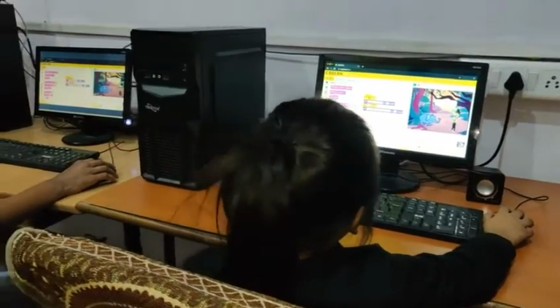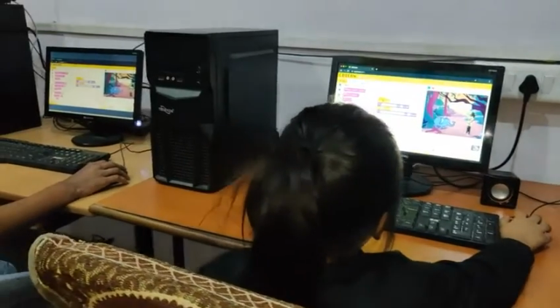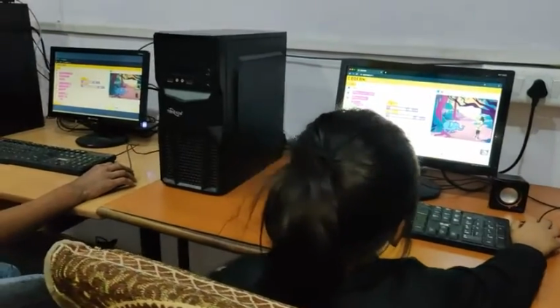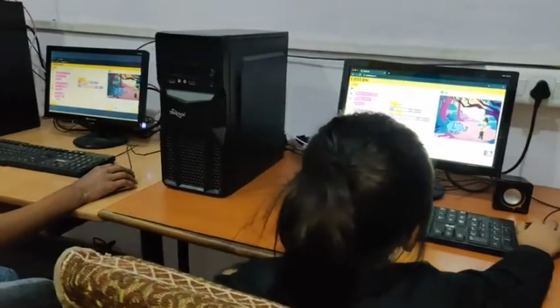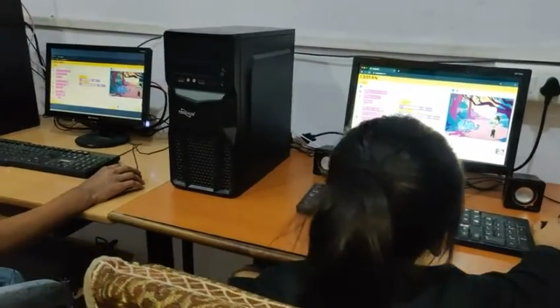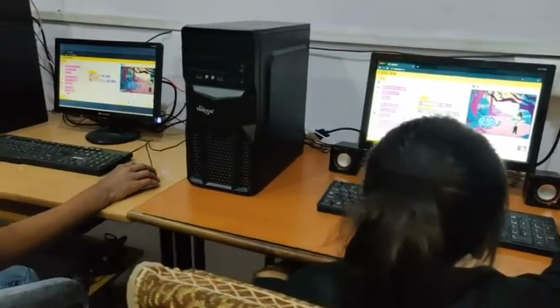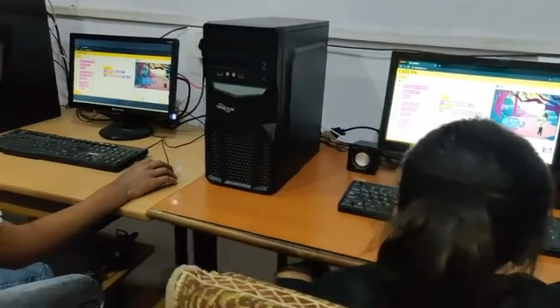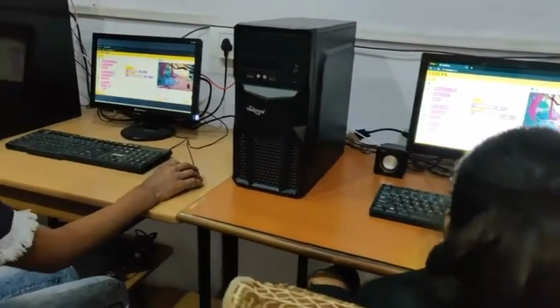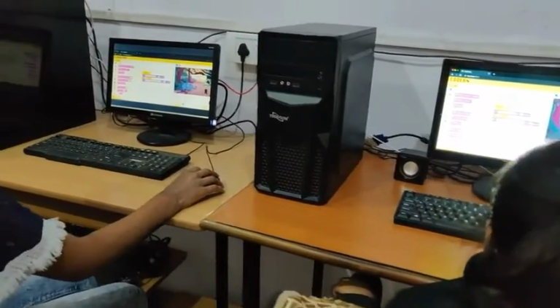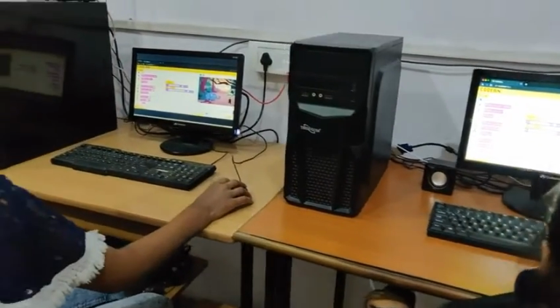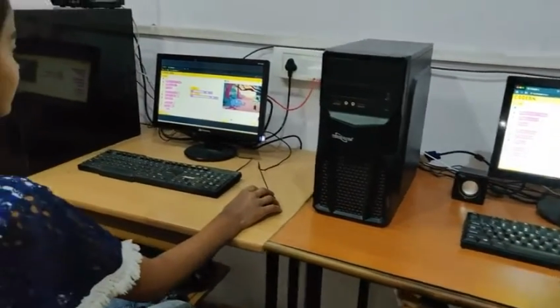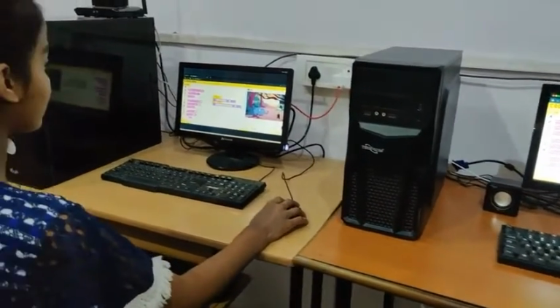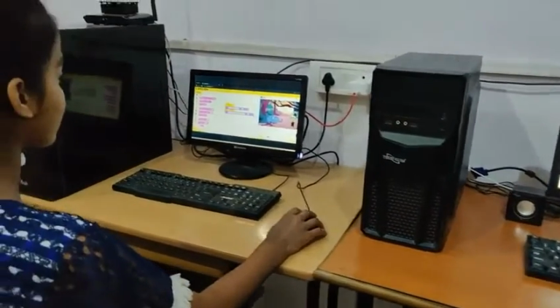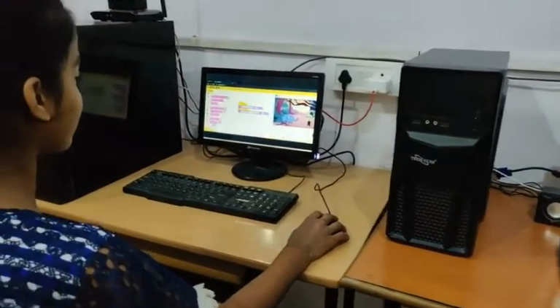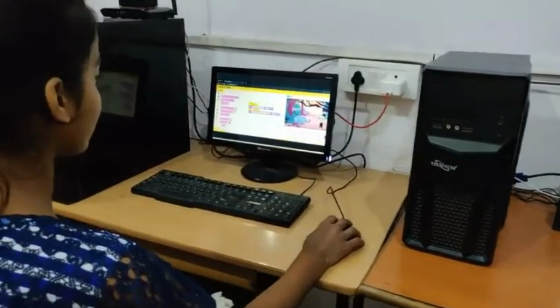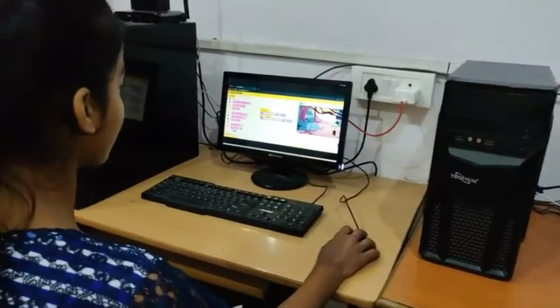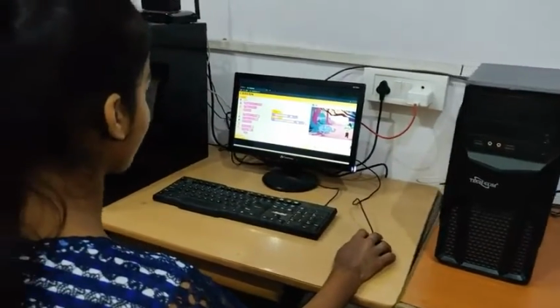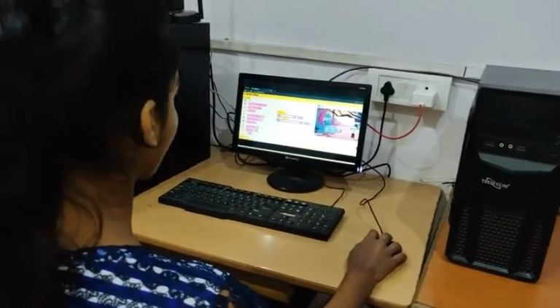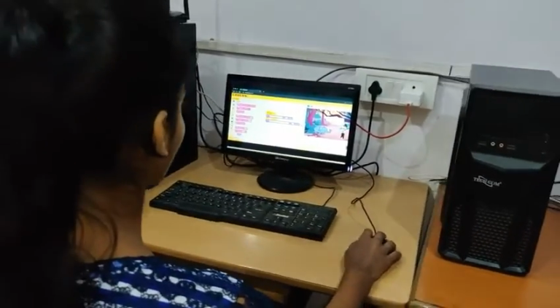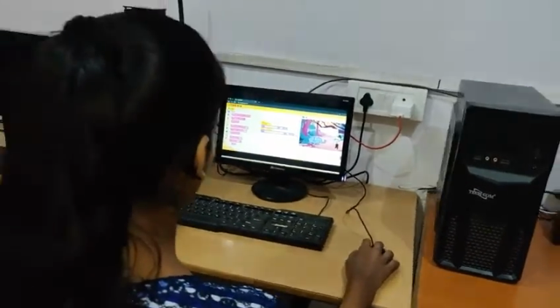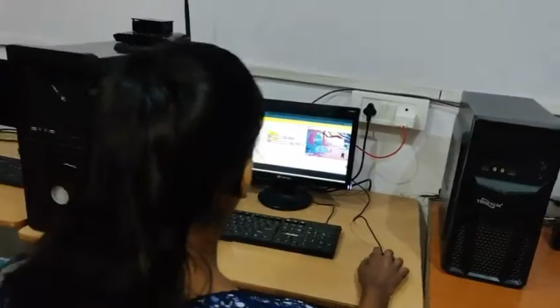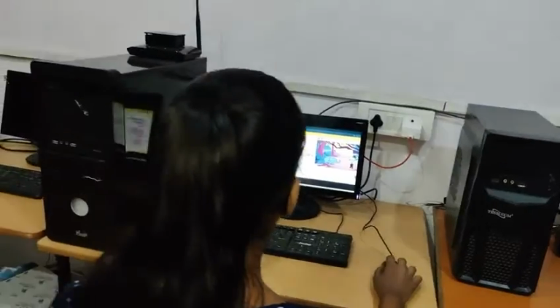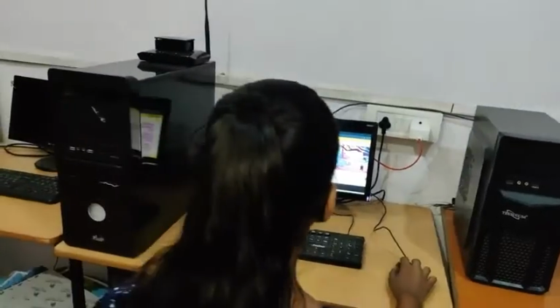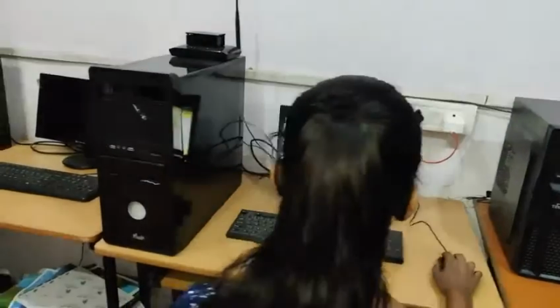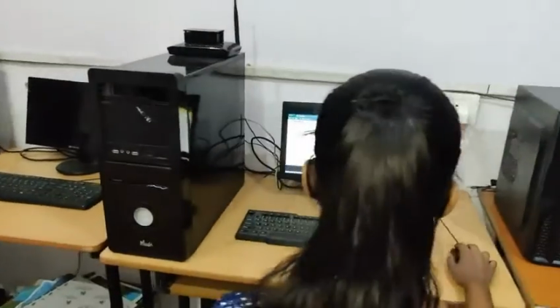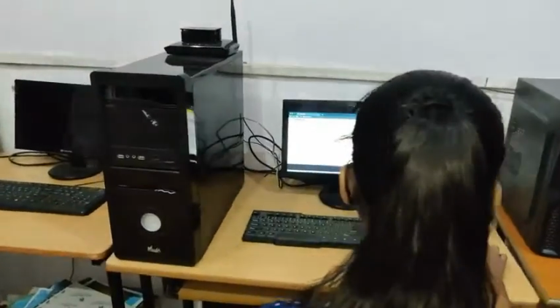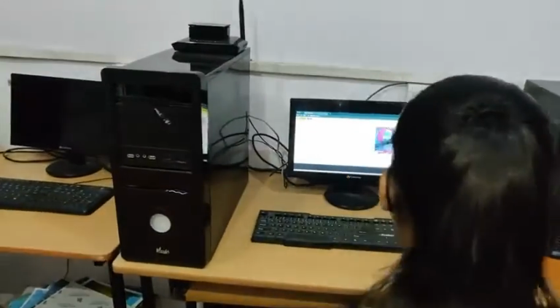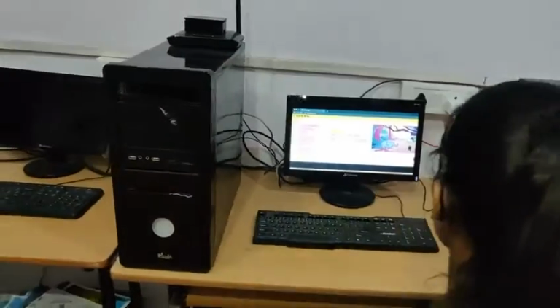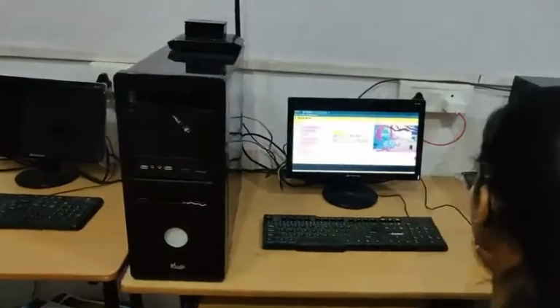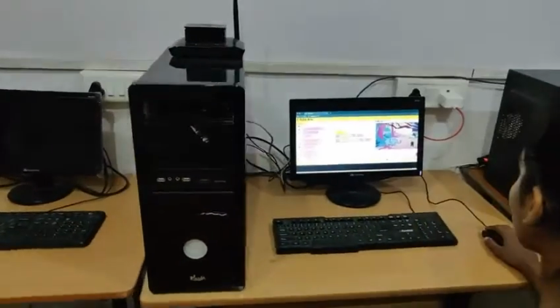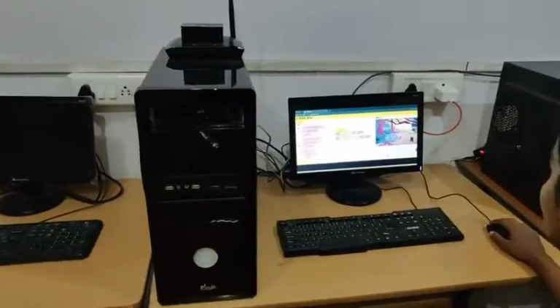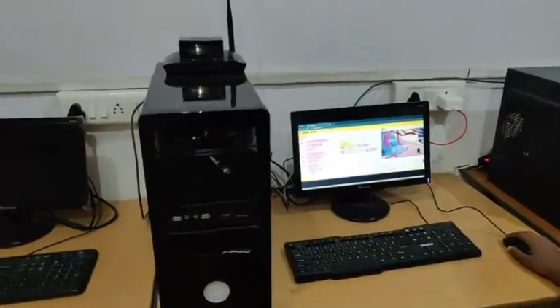For the computer lab, Codian gets connected with 10 to 15 computers on which Codian will run for kids to practice and perform activities.